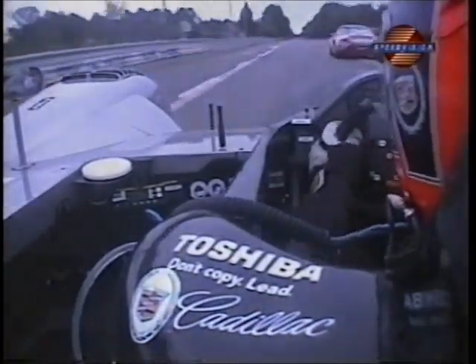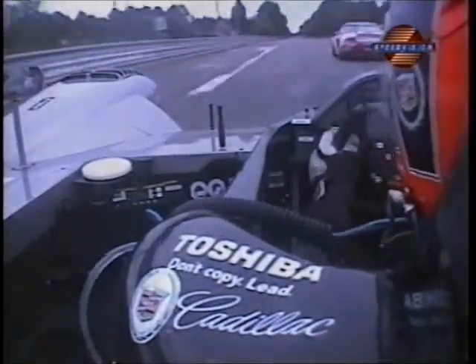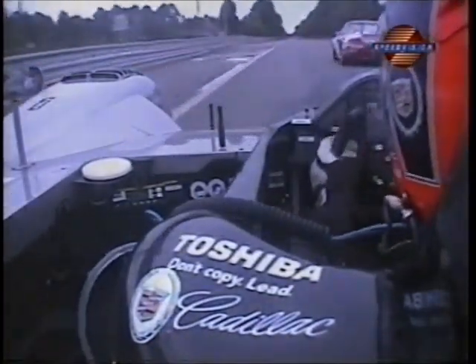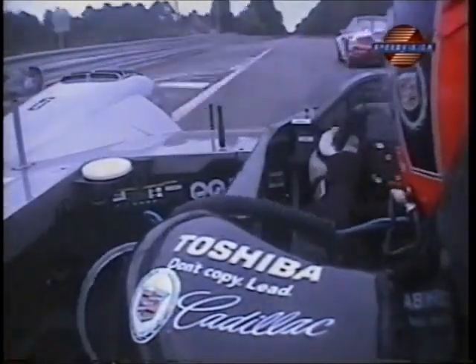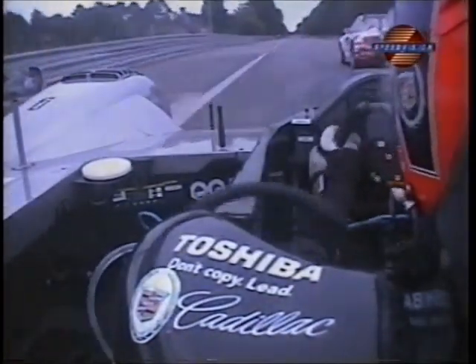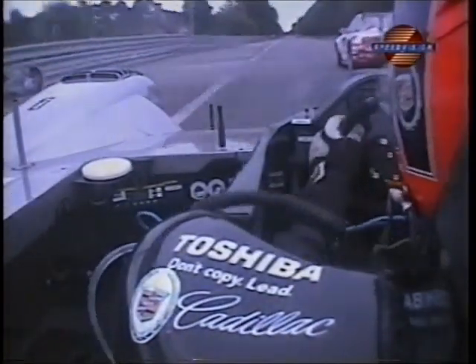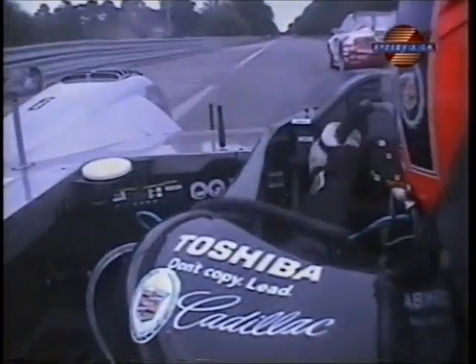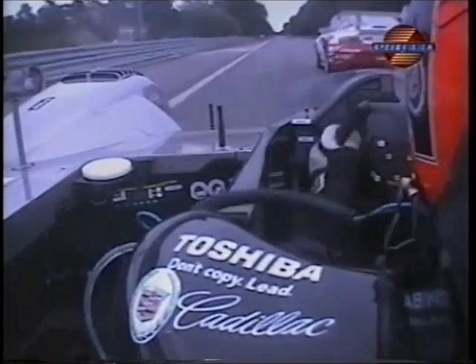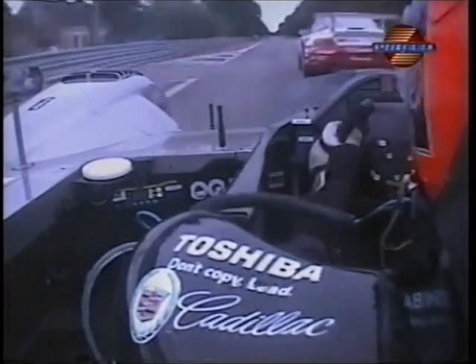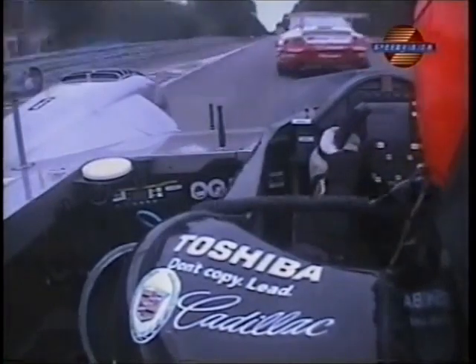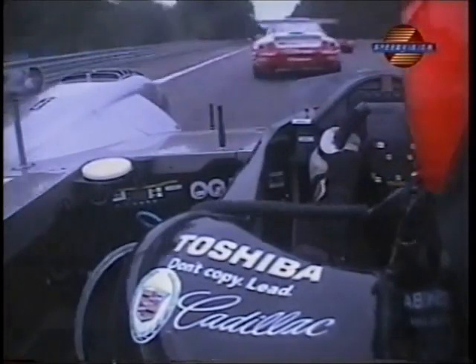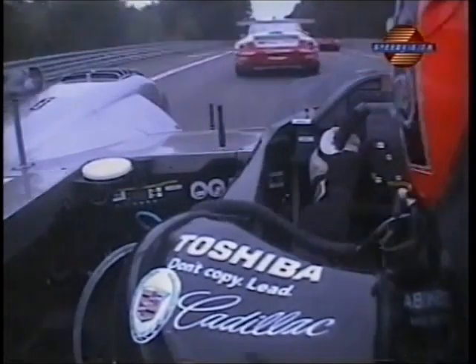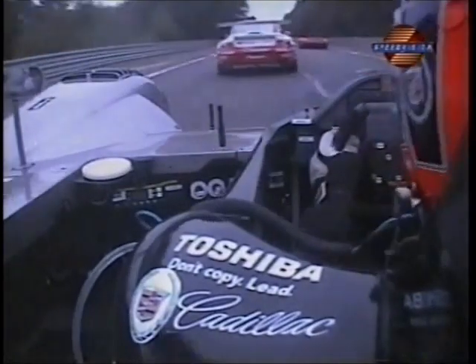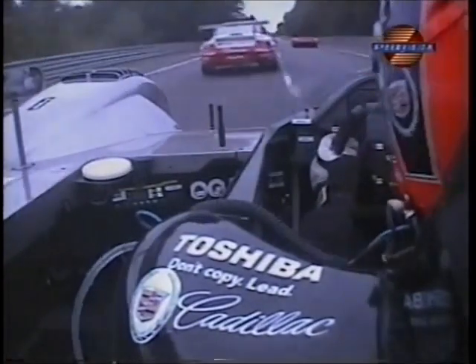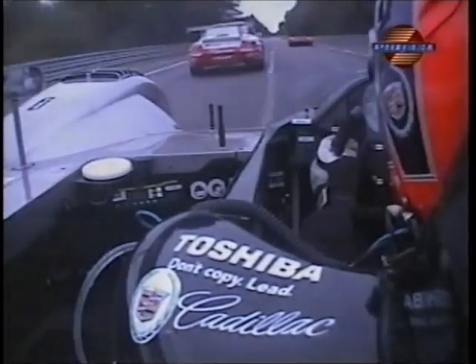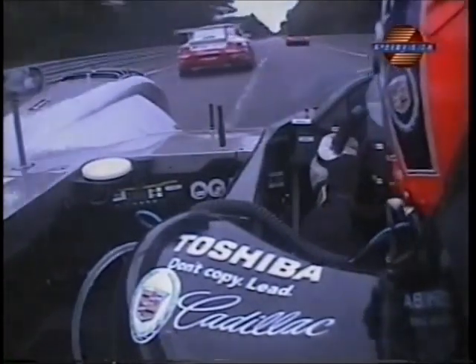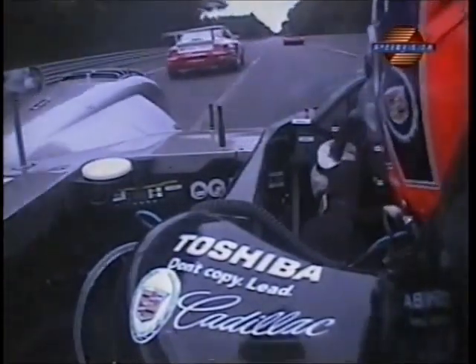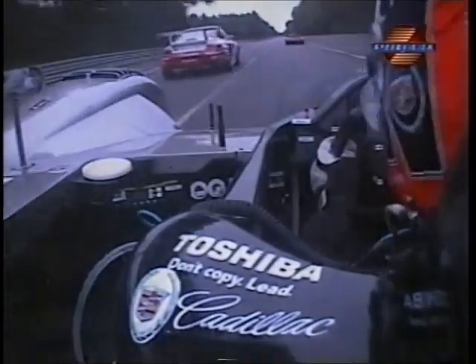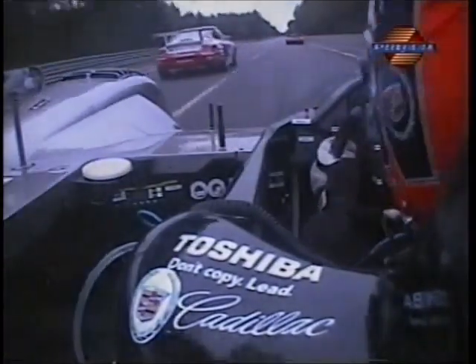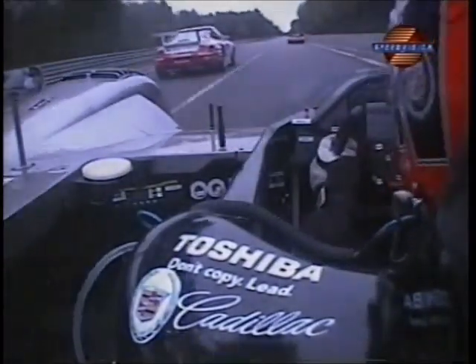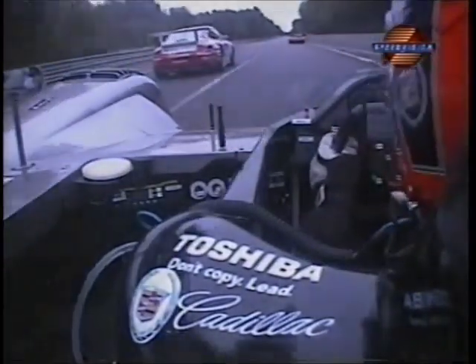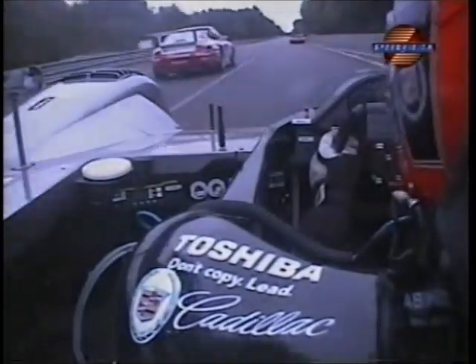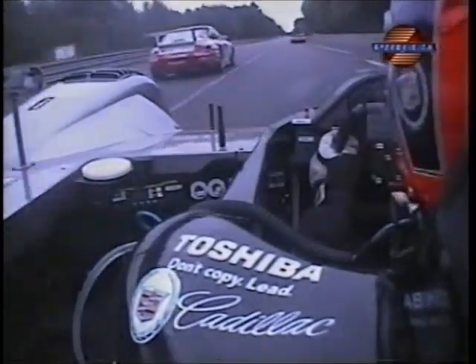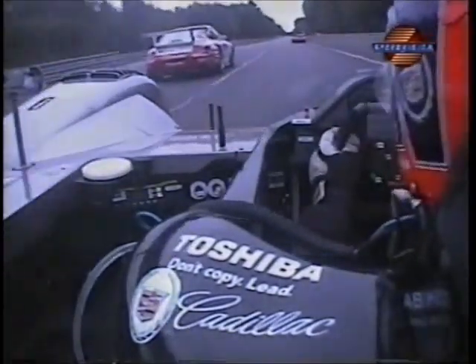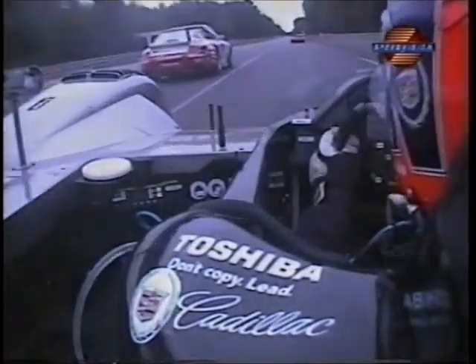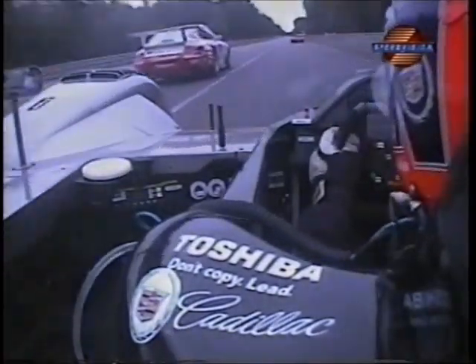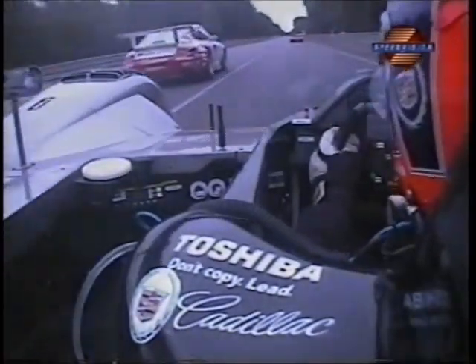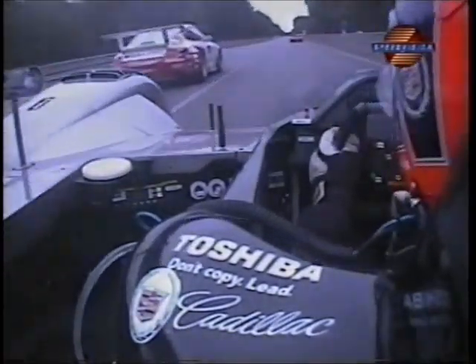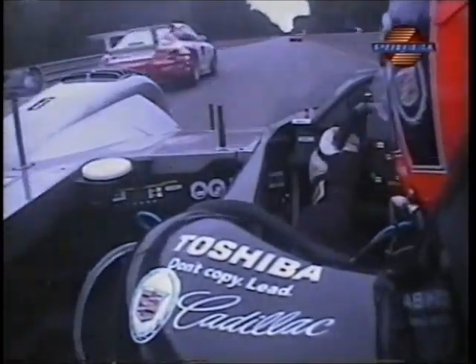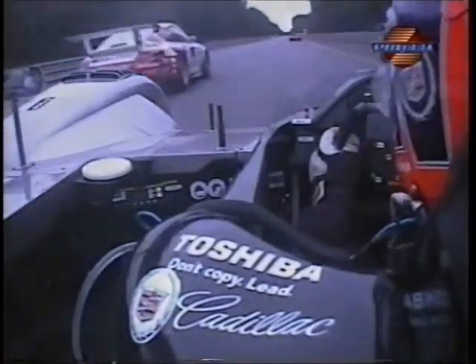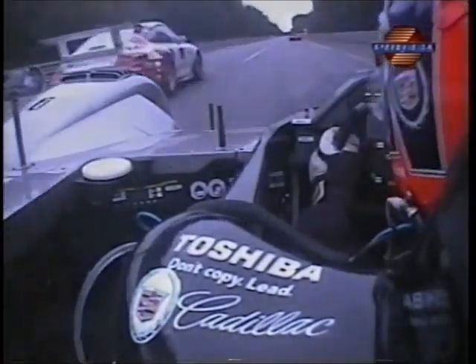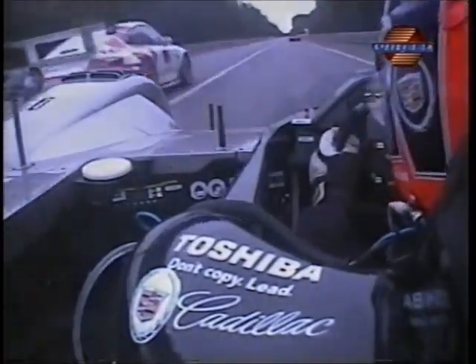I think one of the Peugeots — no, he's not going to get by because the guy blocked him with the Porsche. Lovely, that's just what you need.